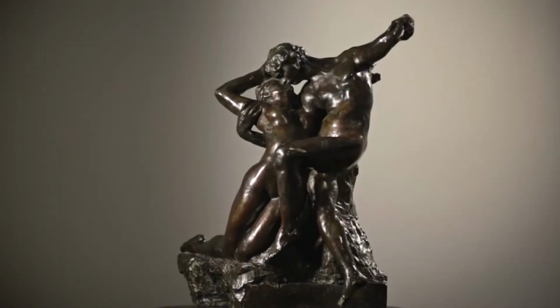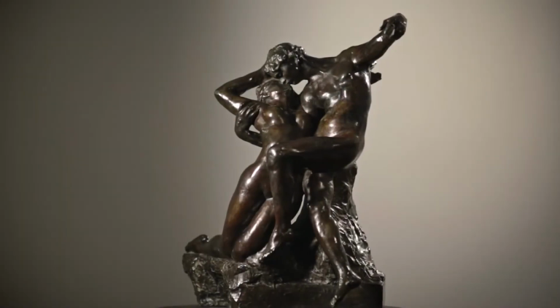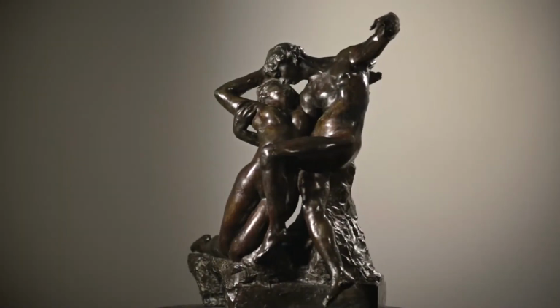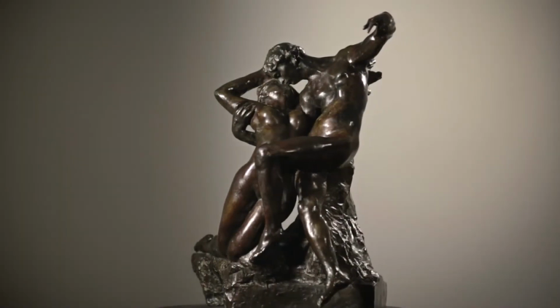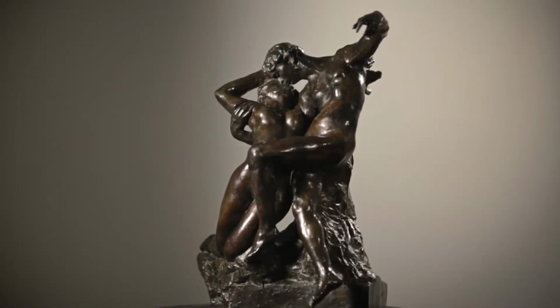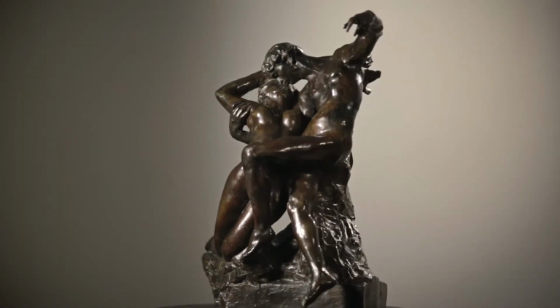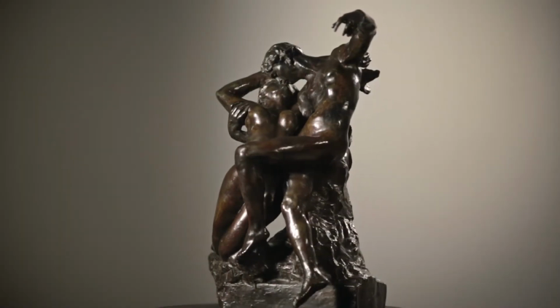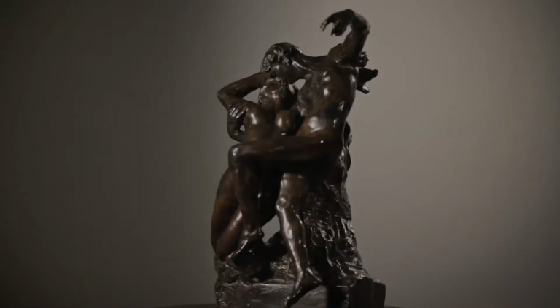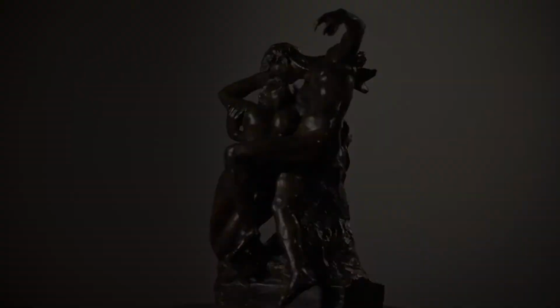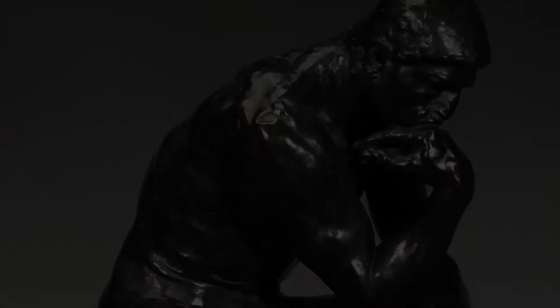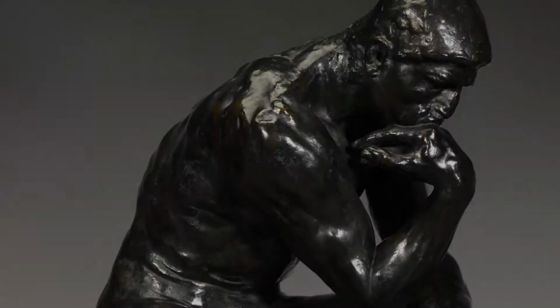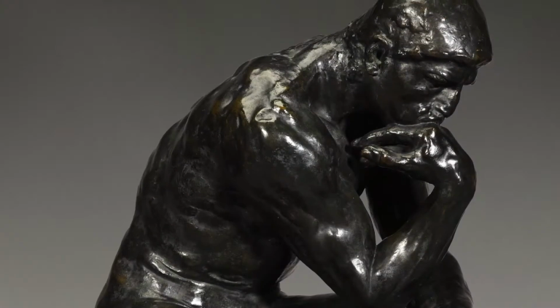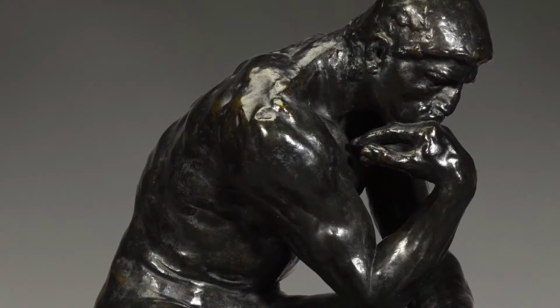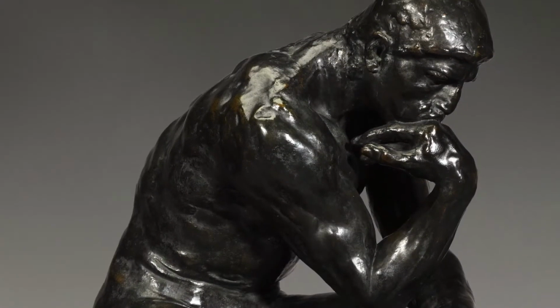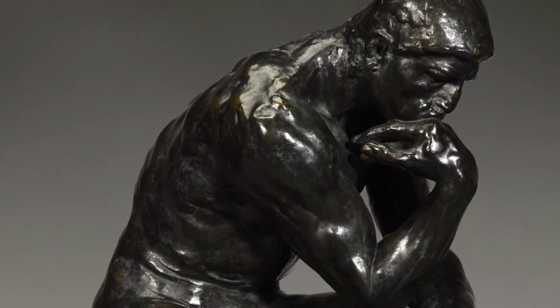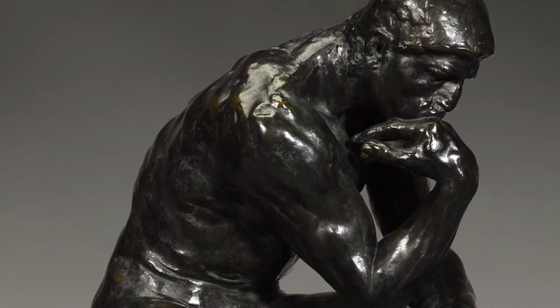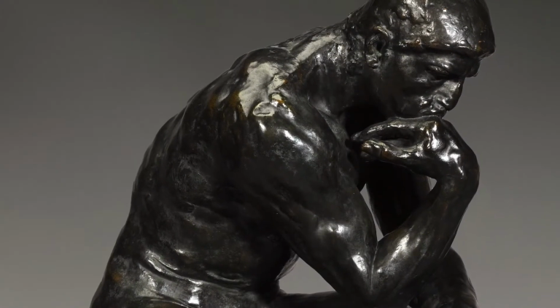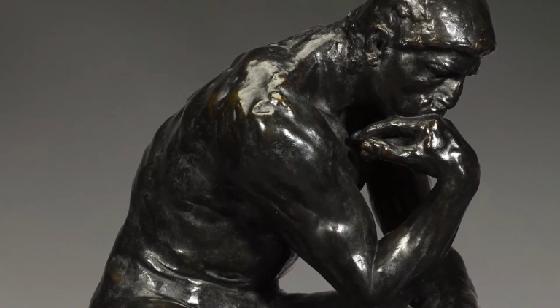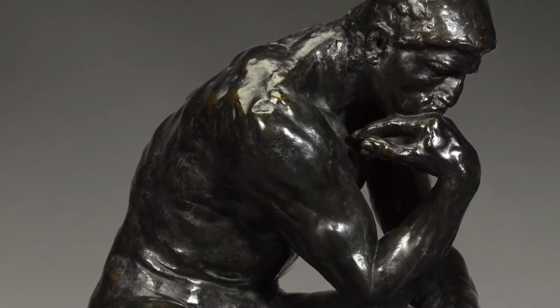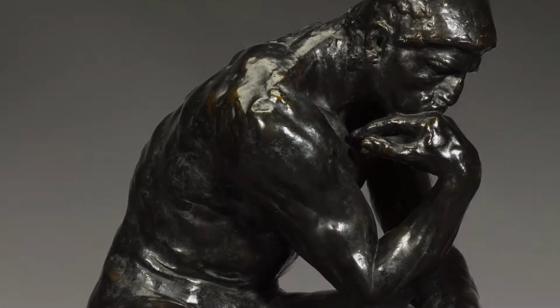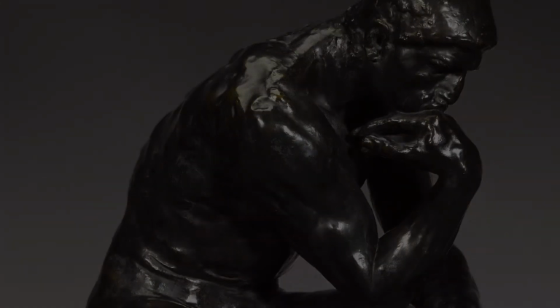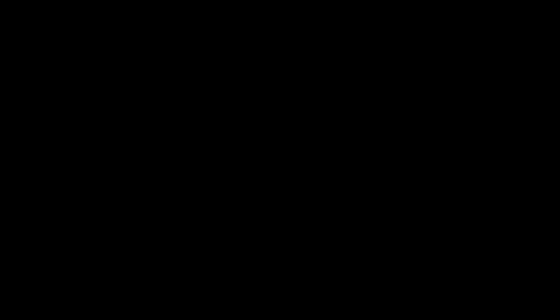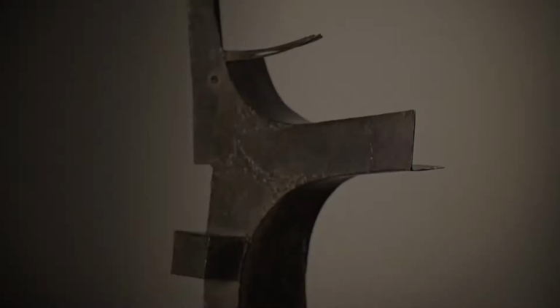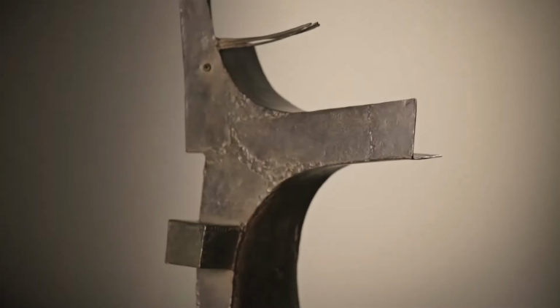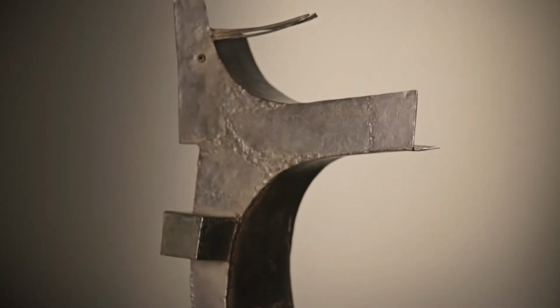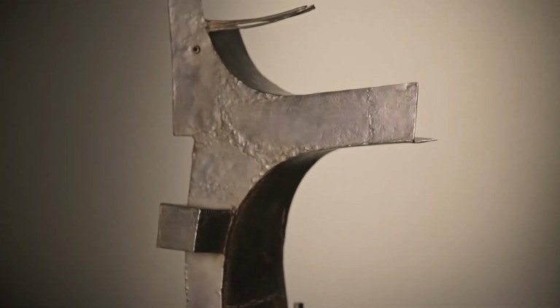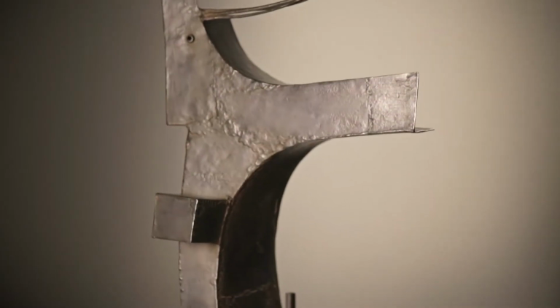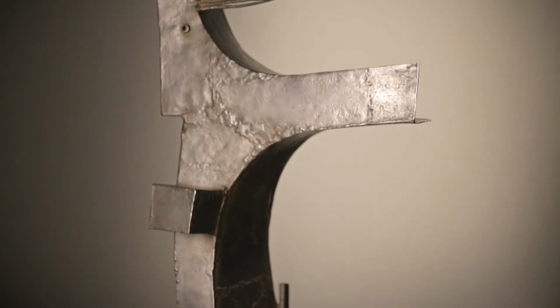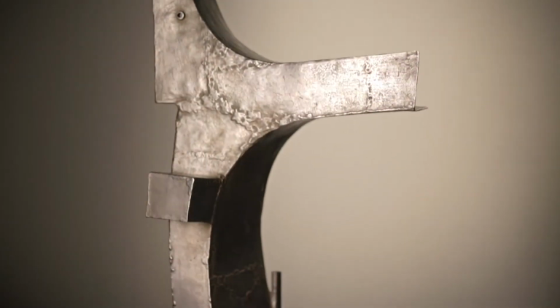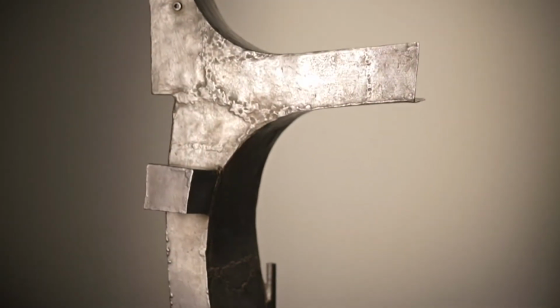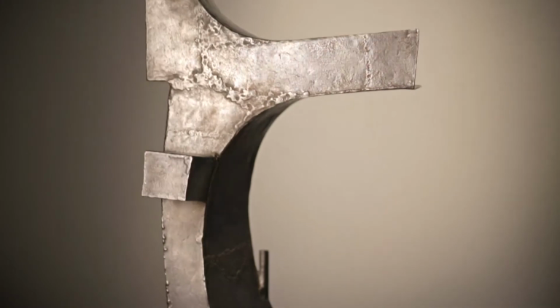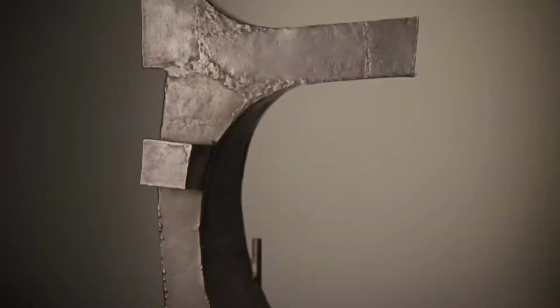By looking at the materials and the shapes and the forms, you can see the progression of the history of sculpture in these different works.